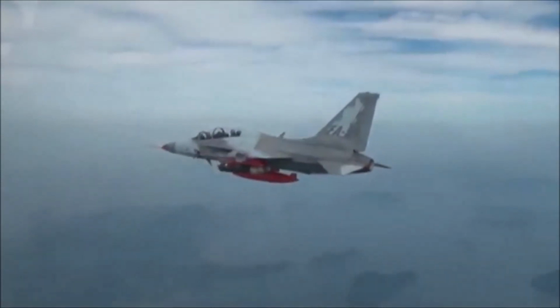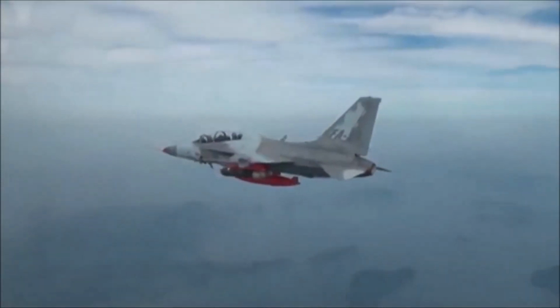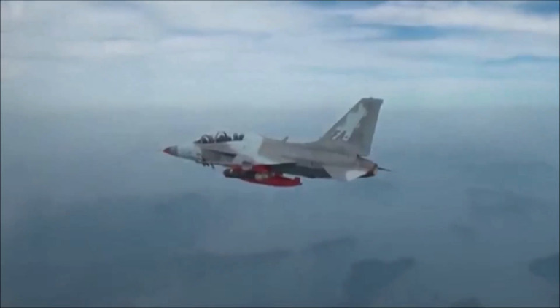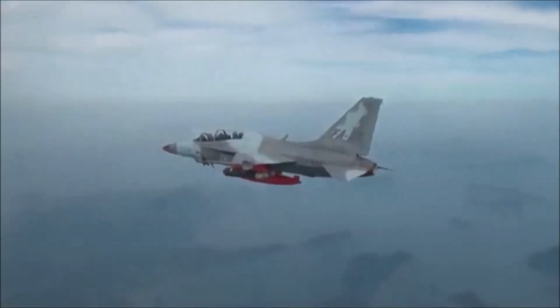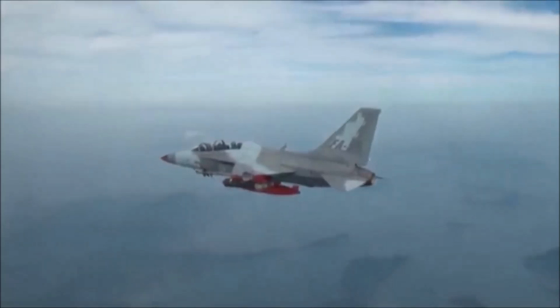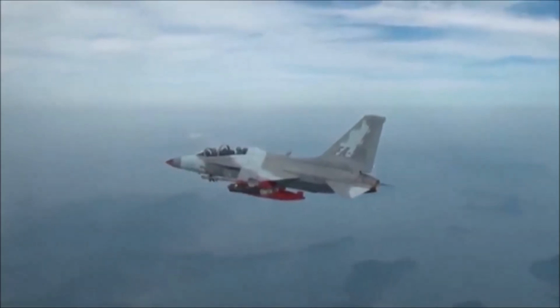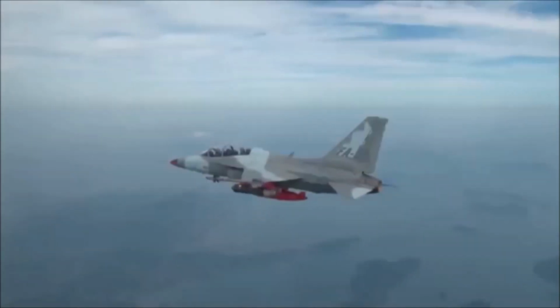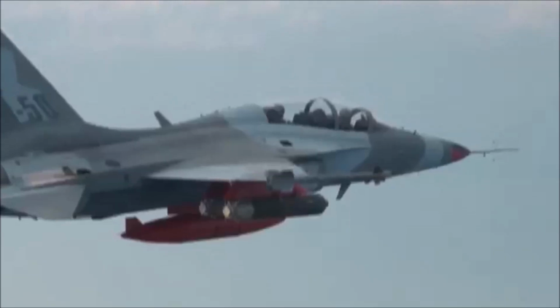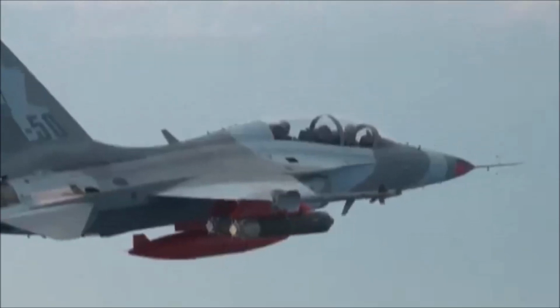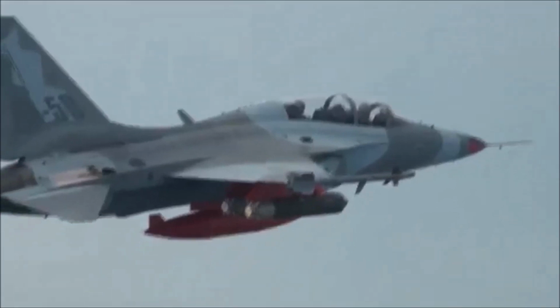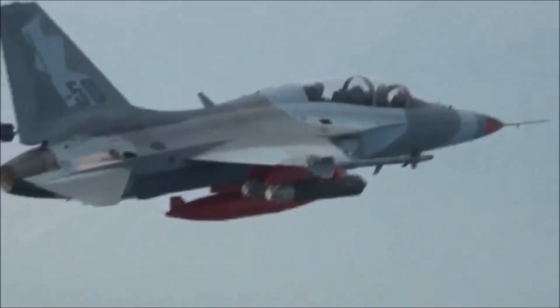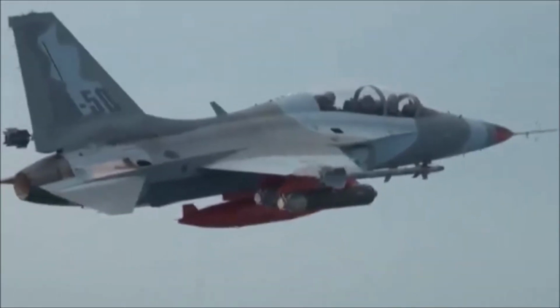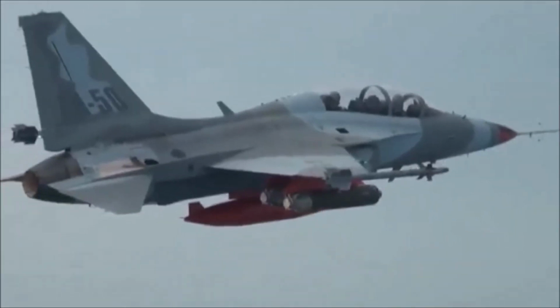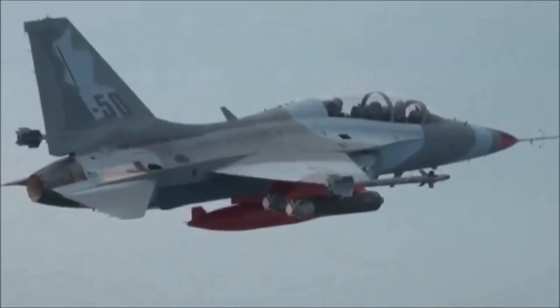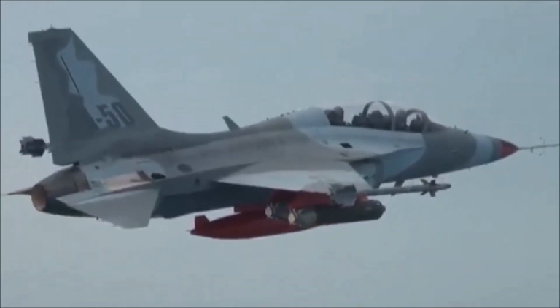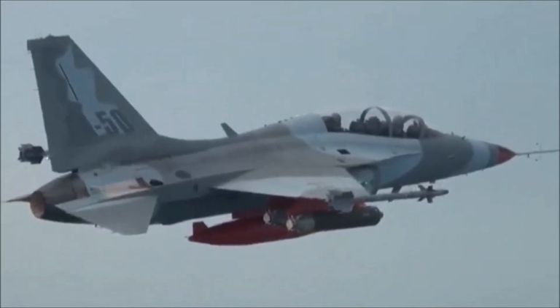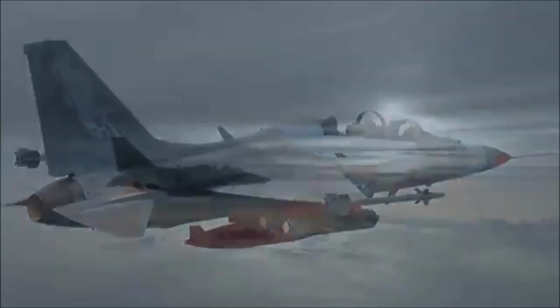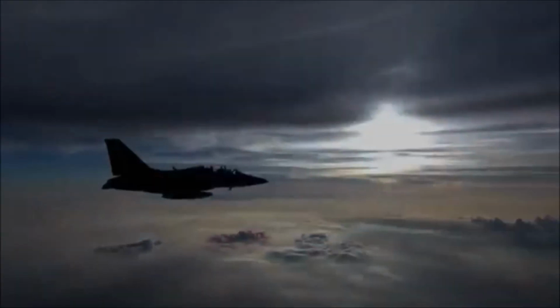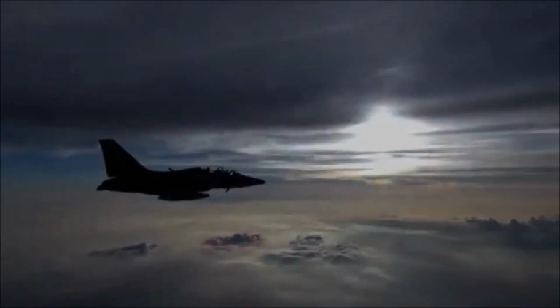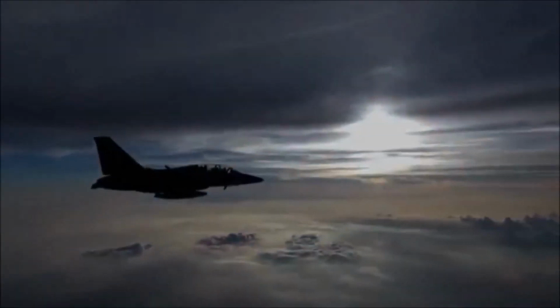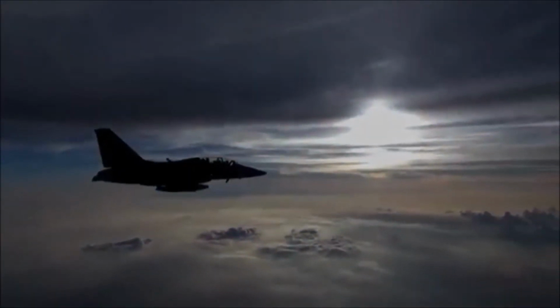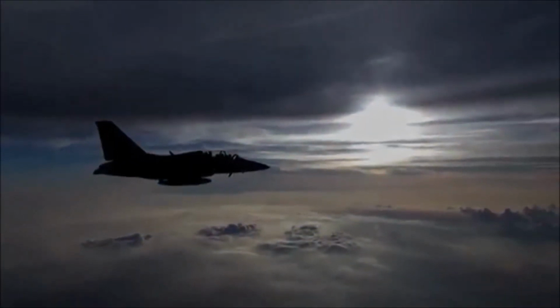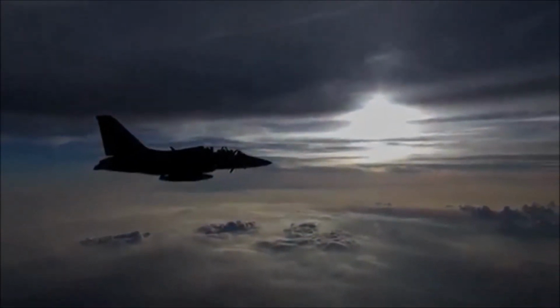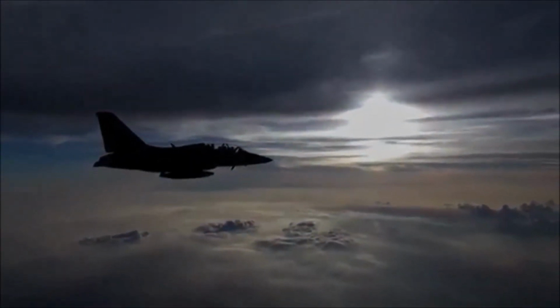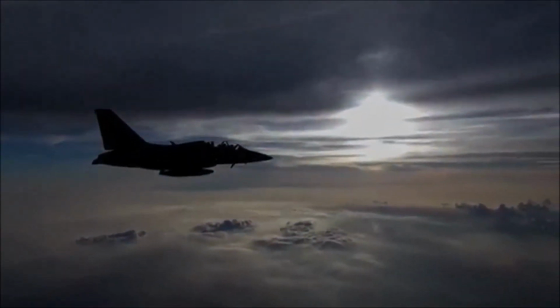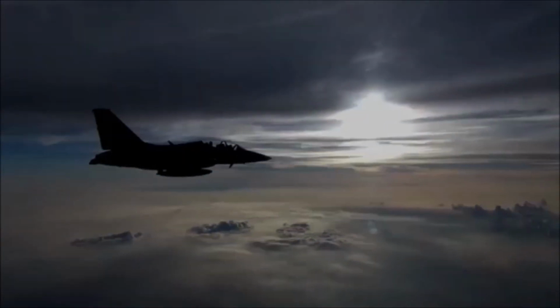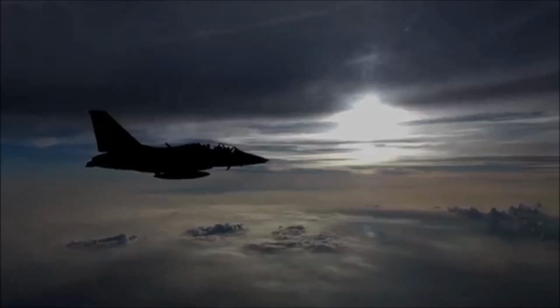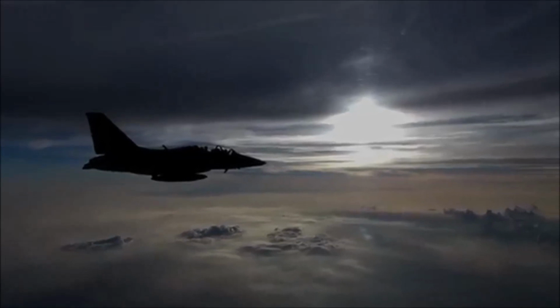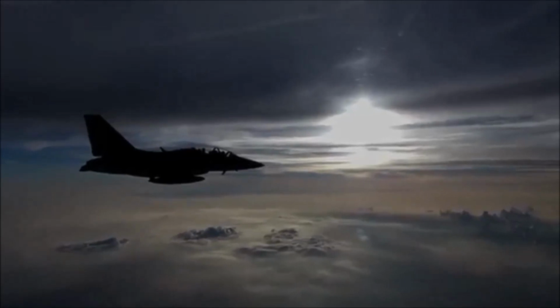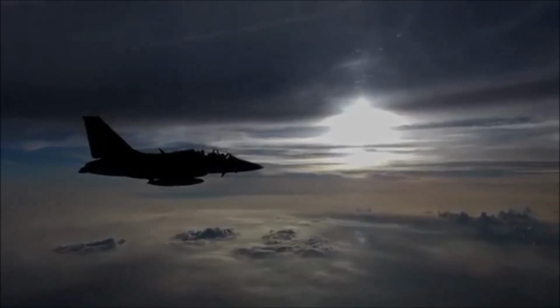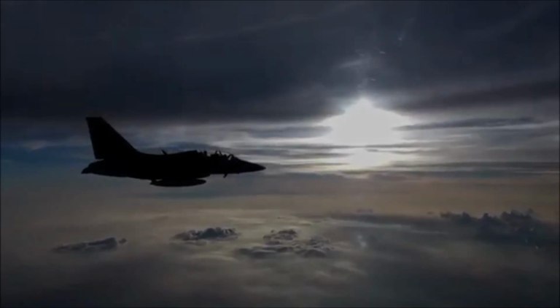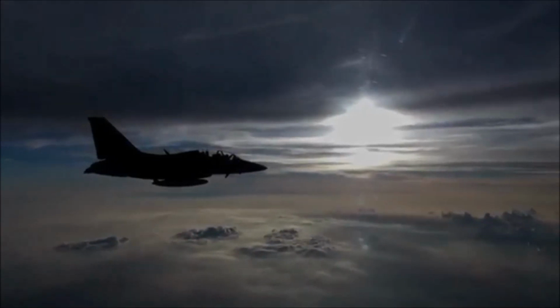FA-50 — a strong fighter and state-of-the-art trainer — will guard your air solidly.